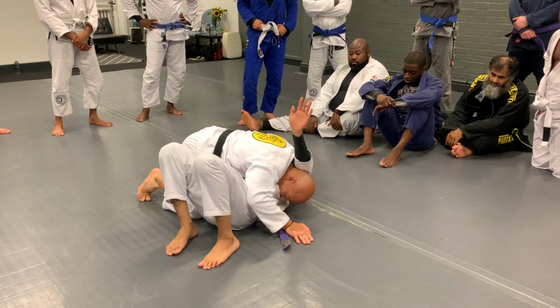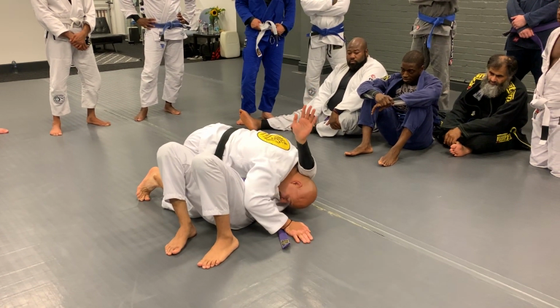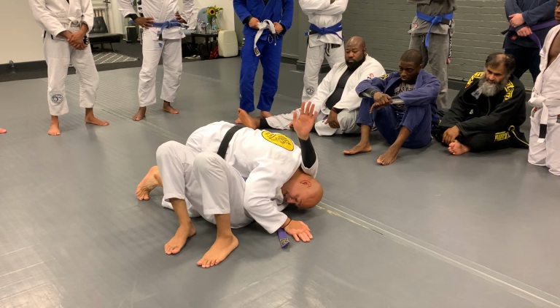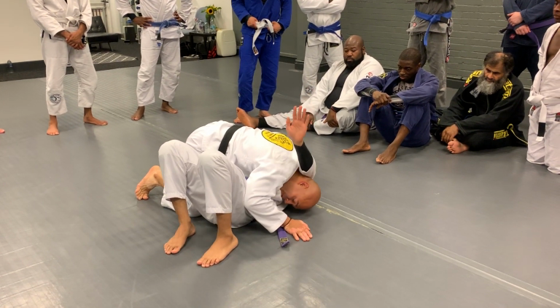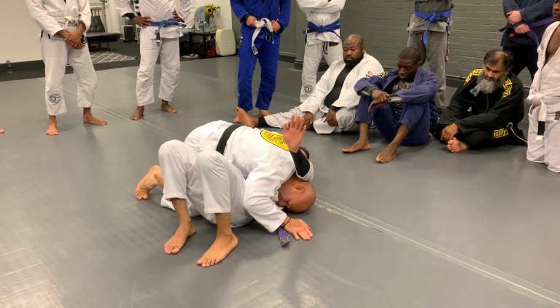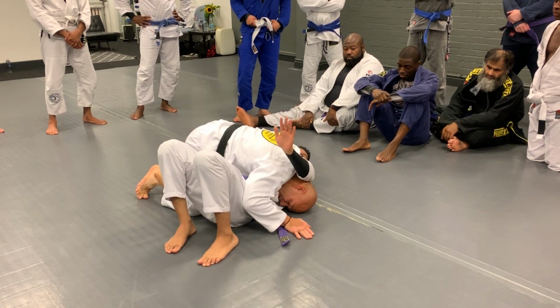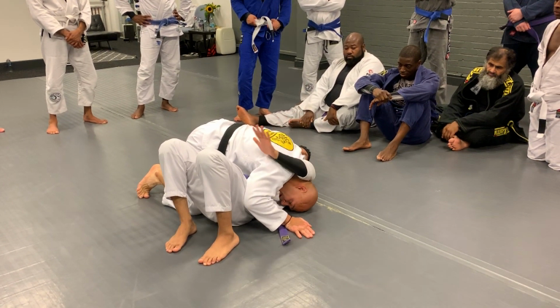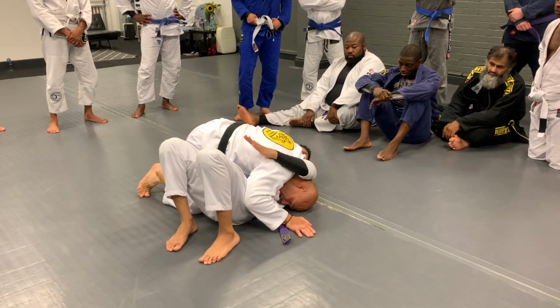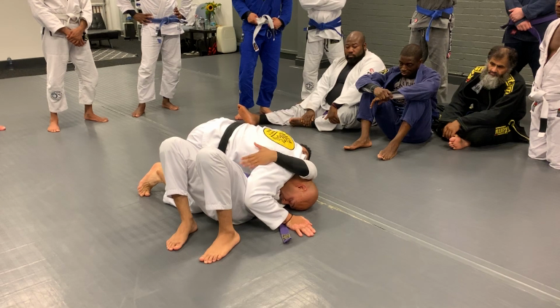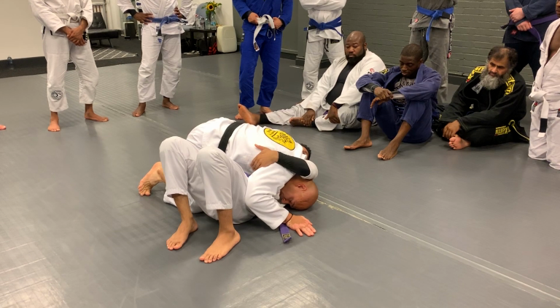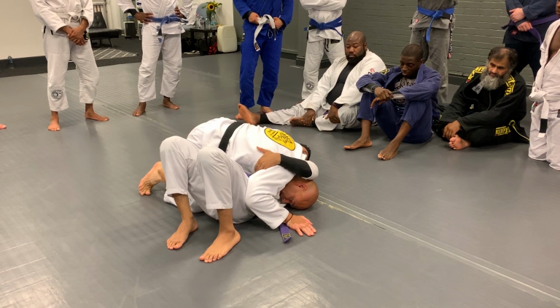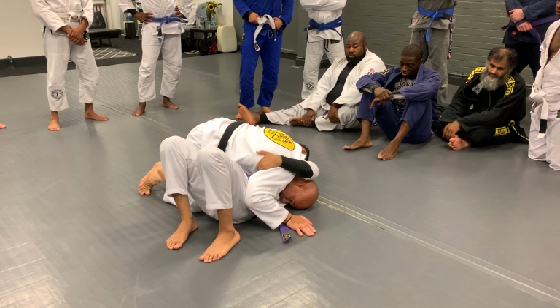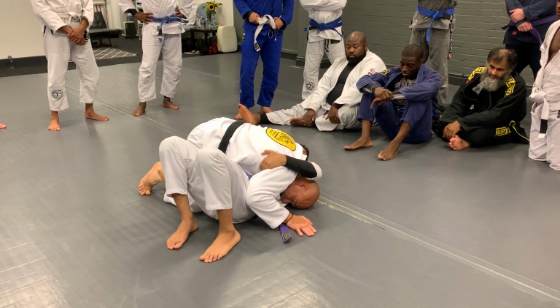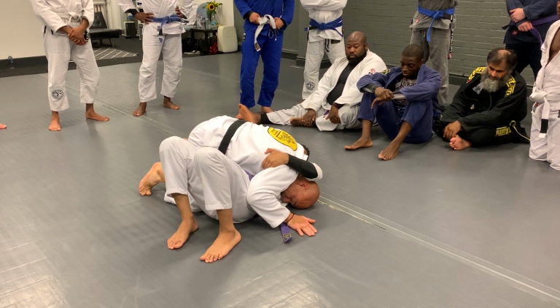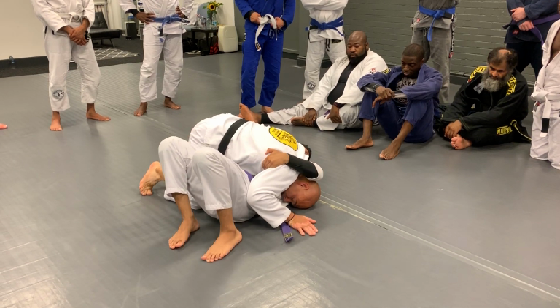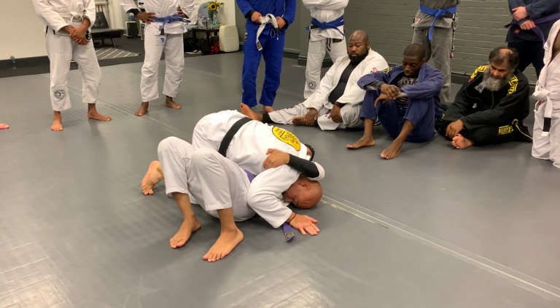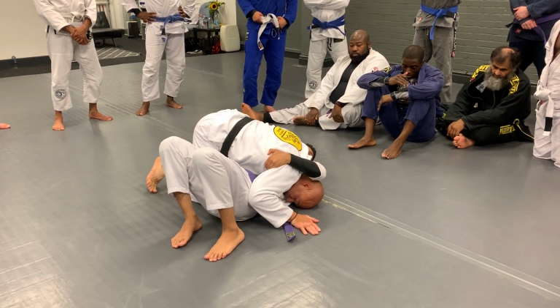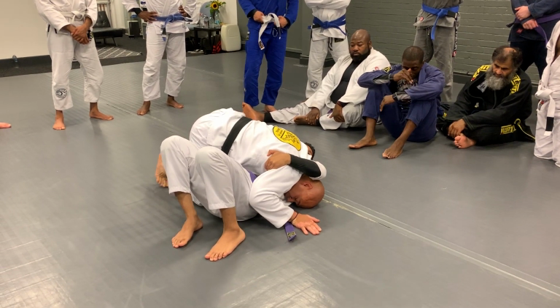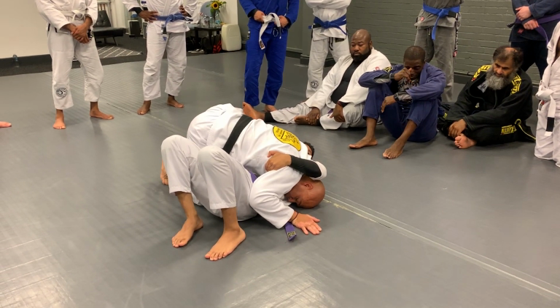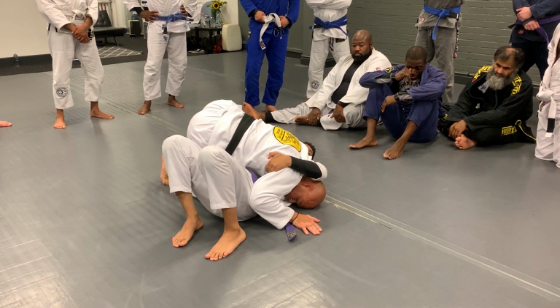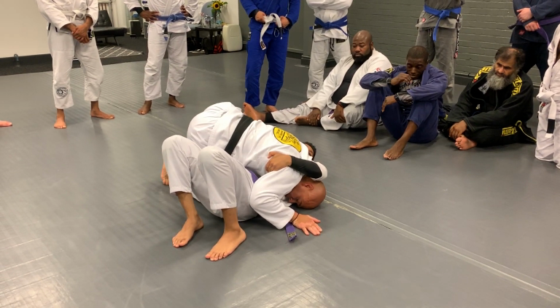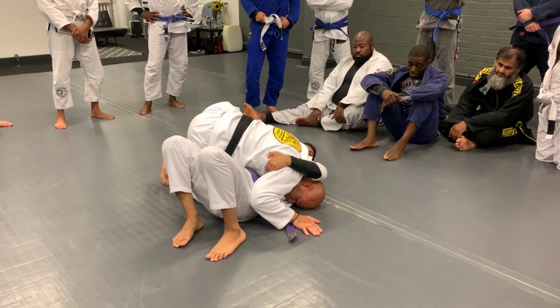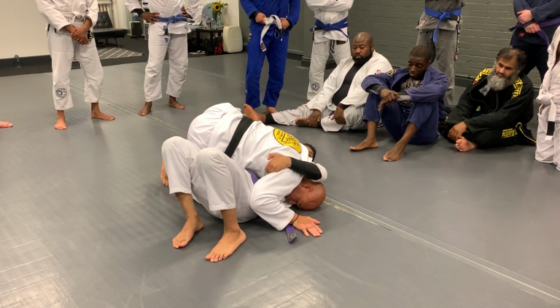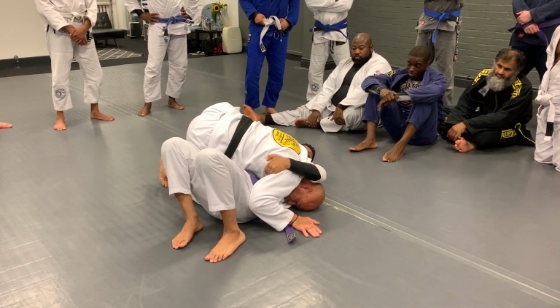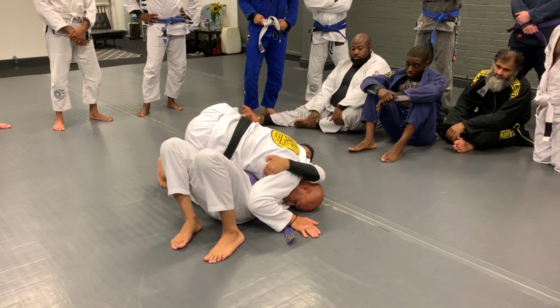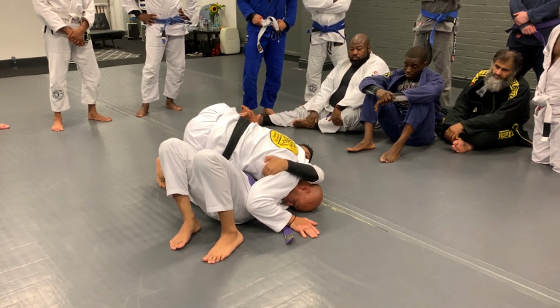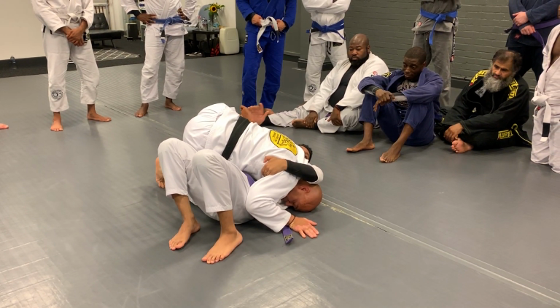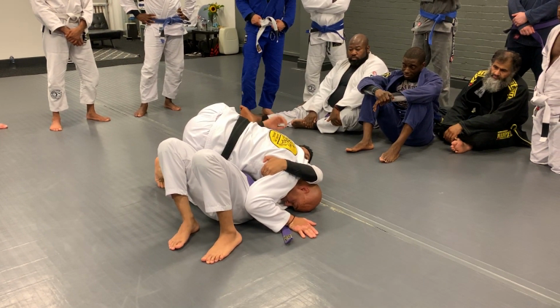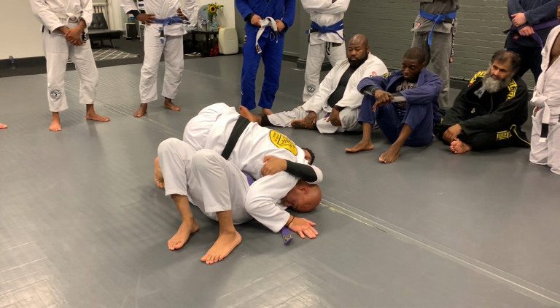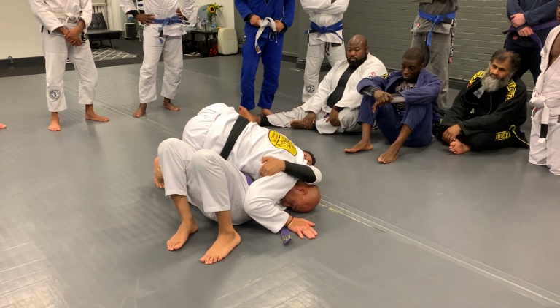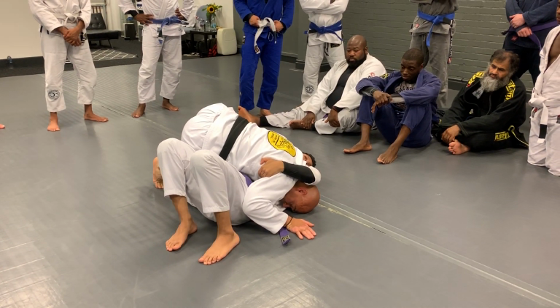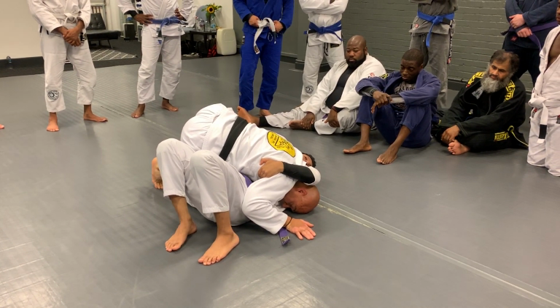He can press me, grab the arm. His right arm is going to secure my bicep here.